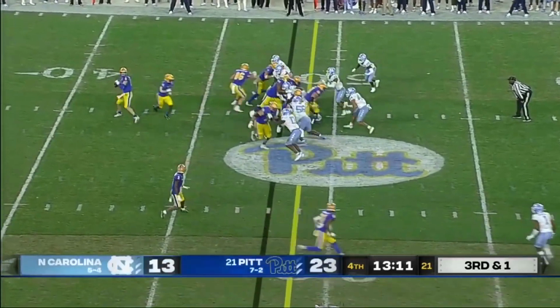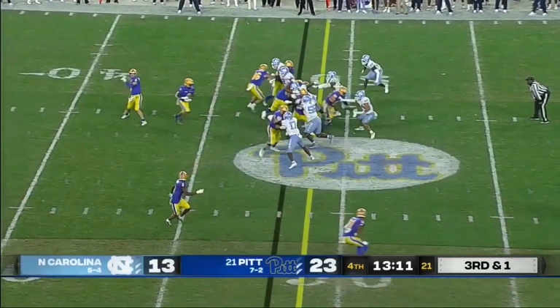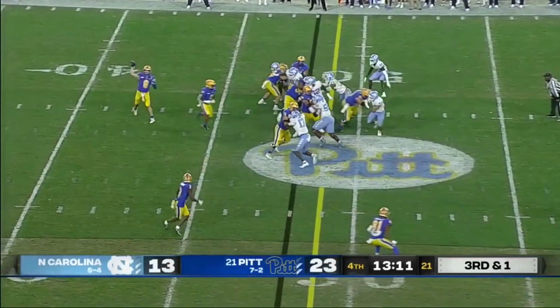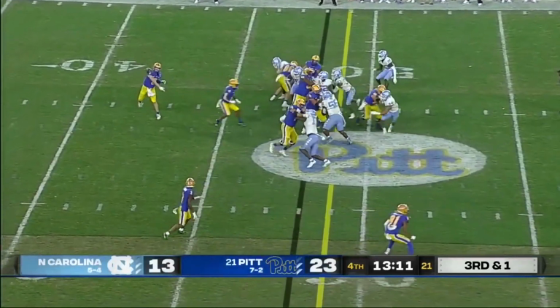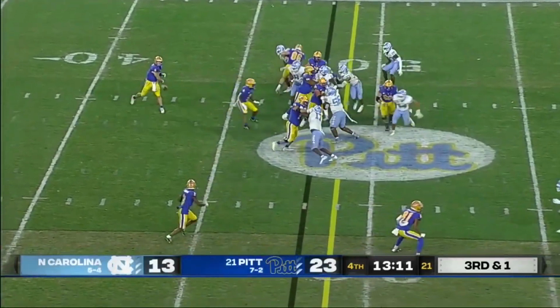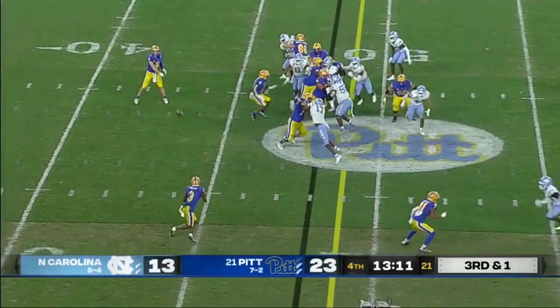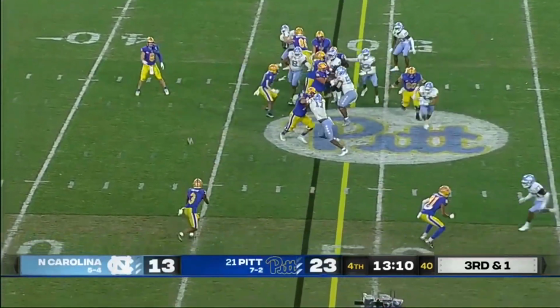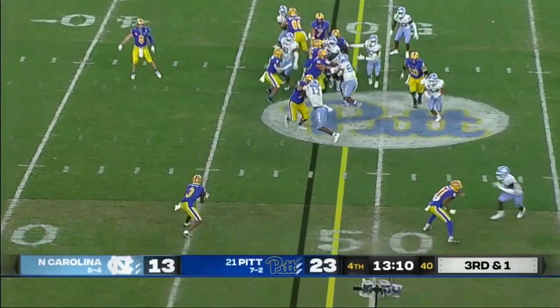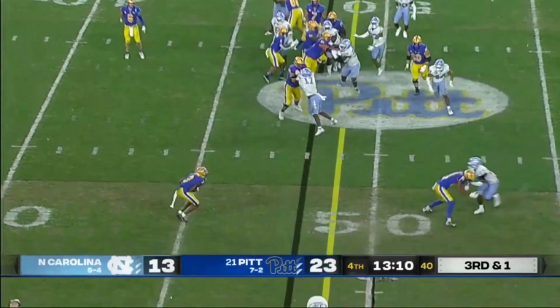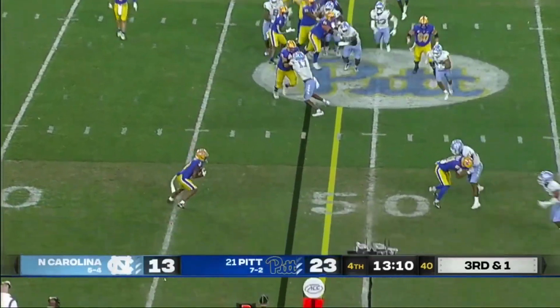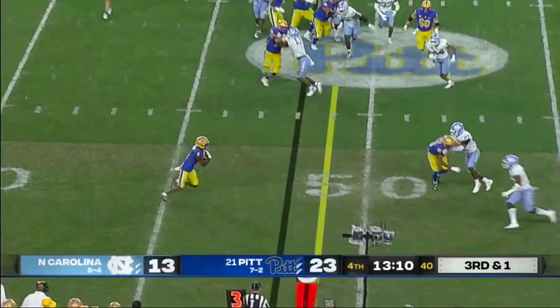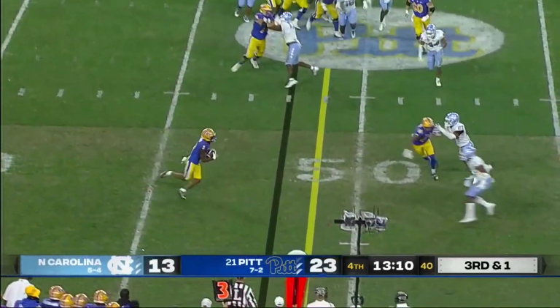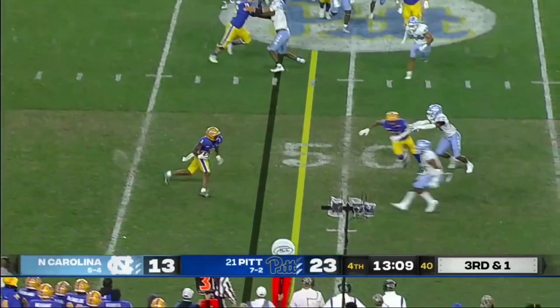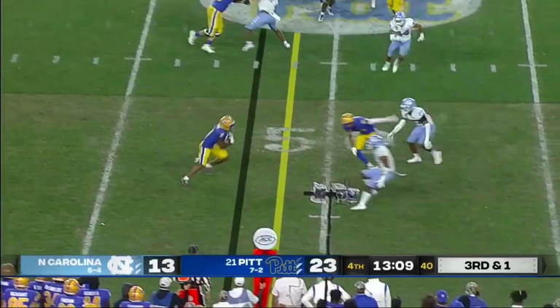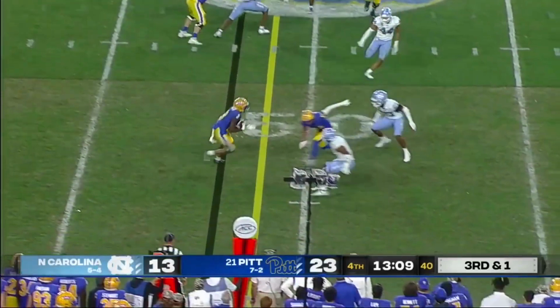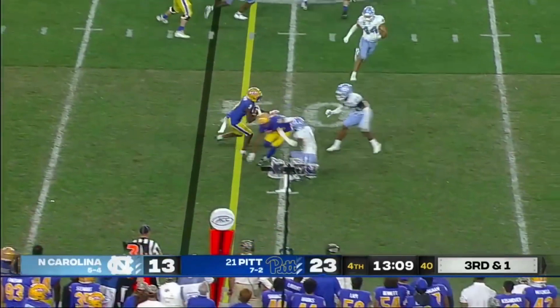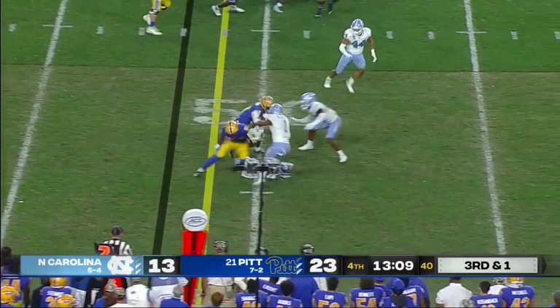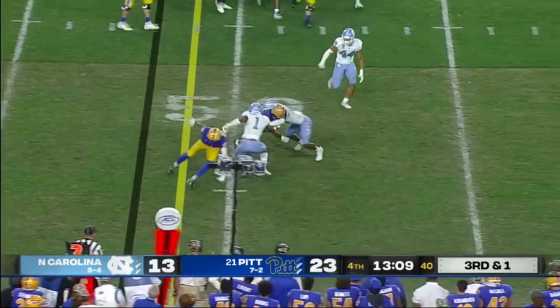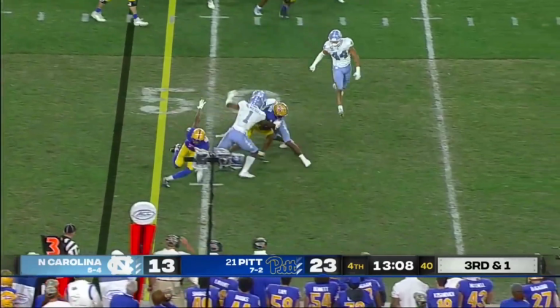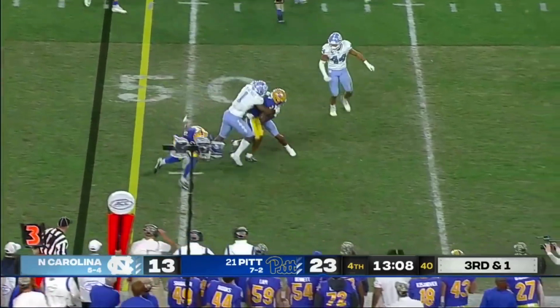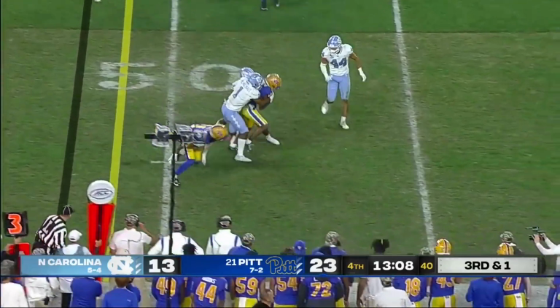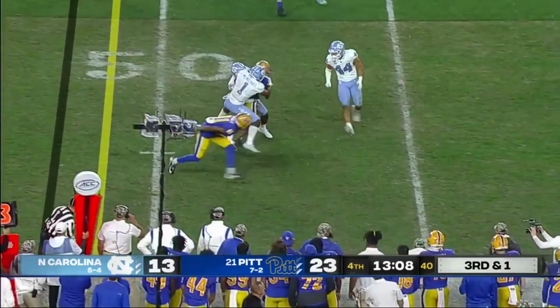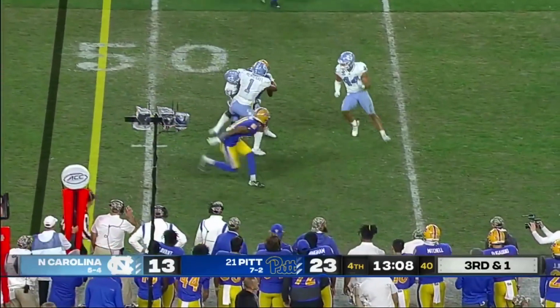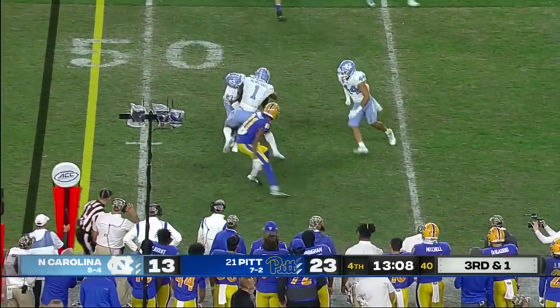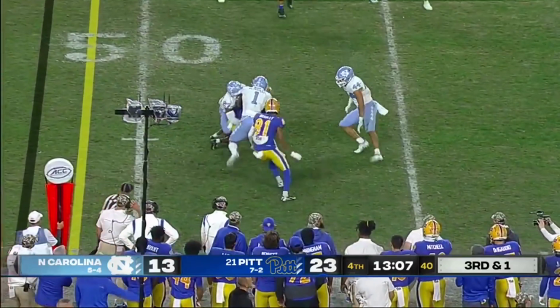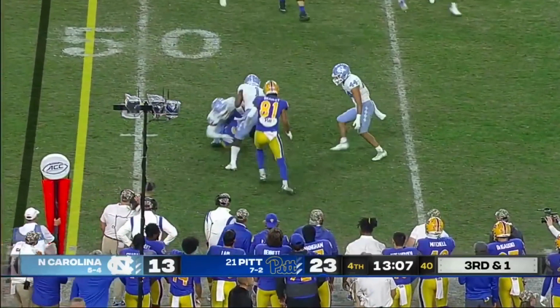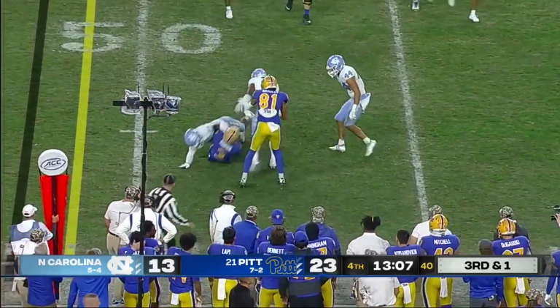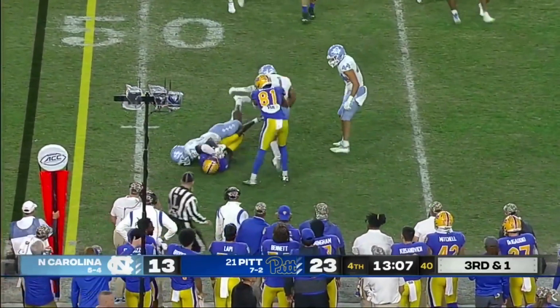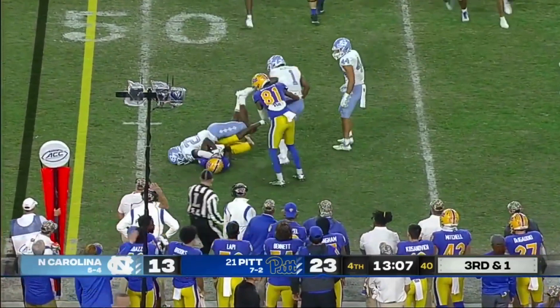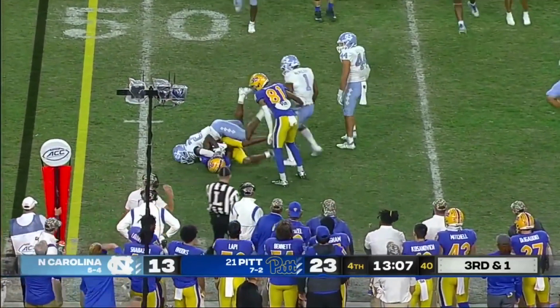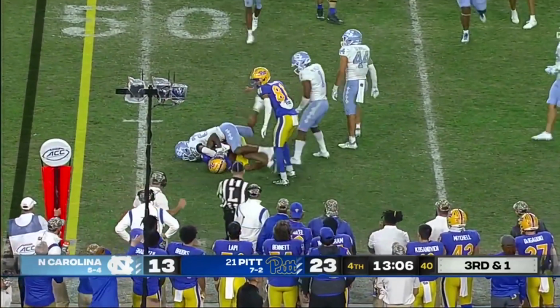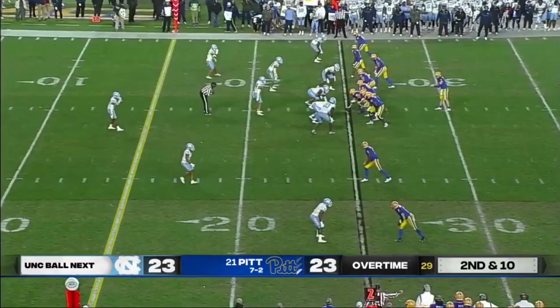Got the quick throw out of the backfield. Finds Addison — he's able to get the first down.